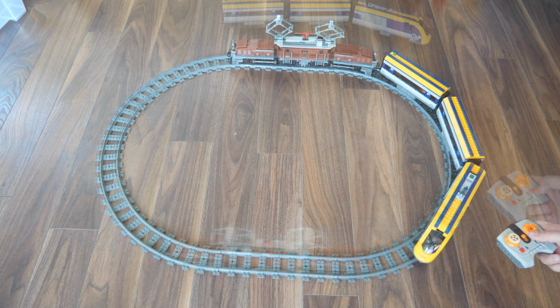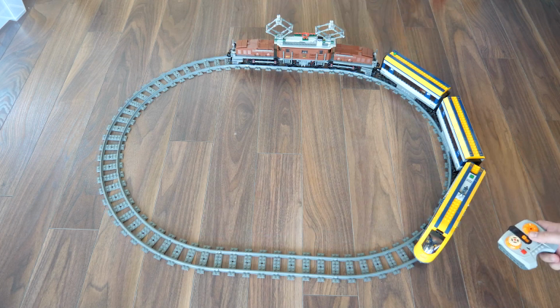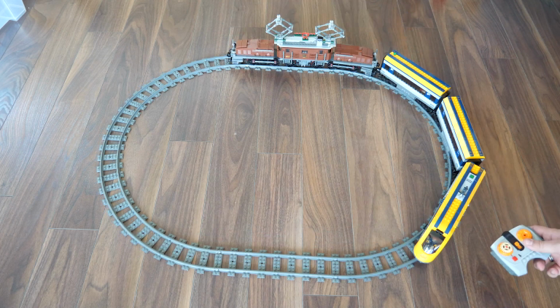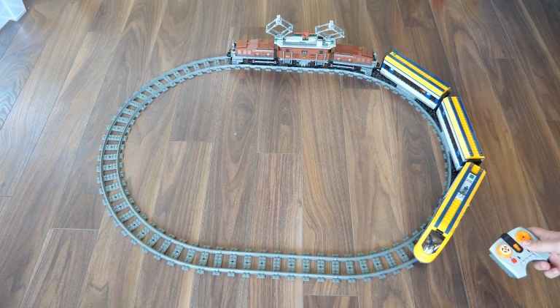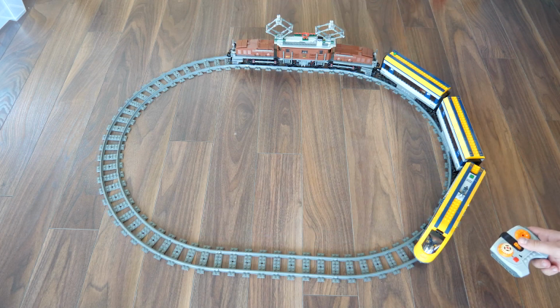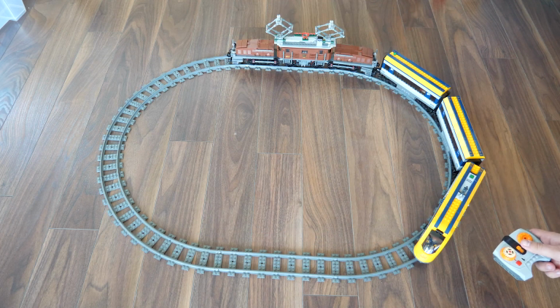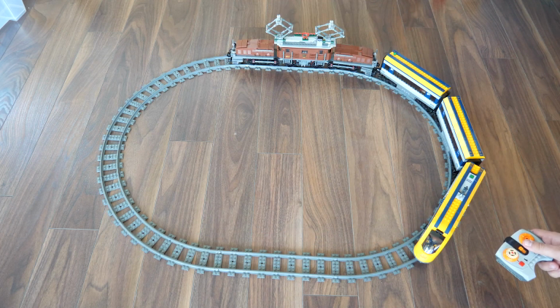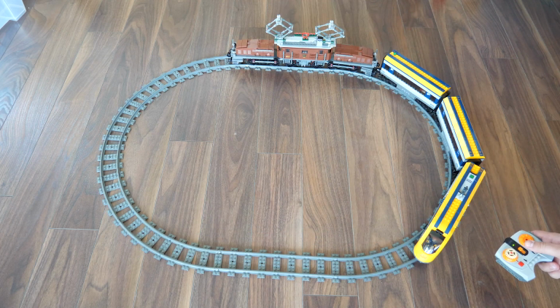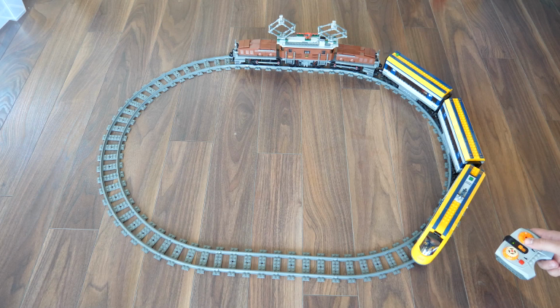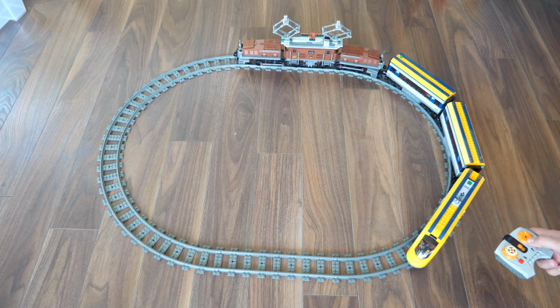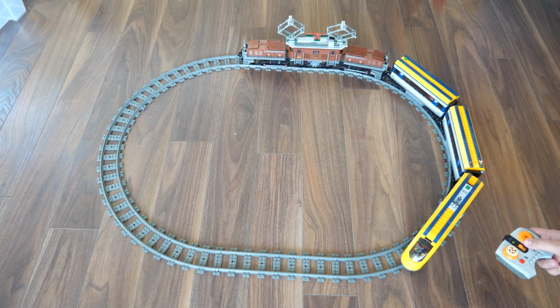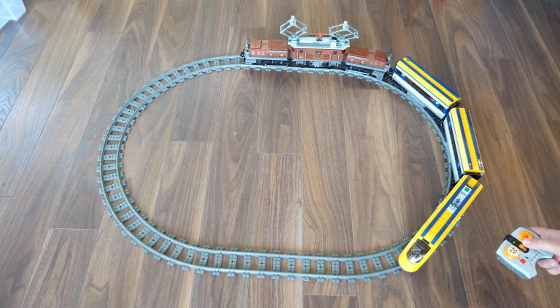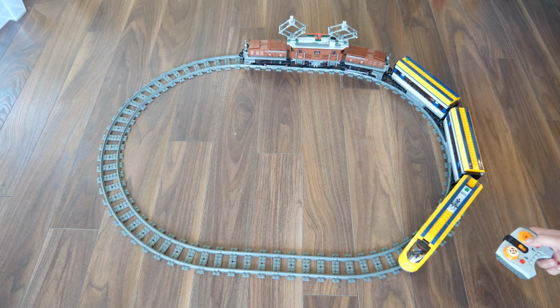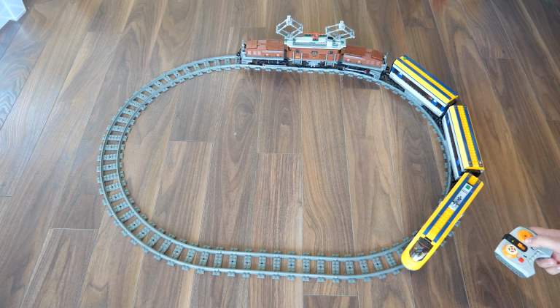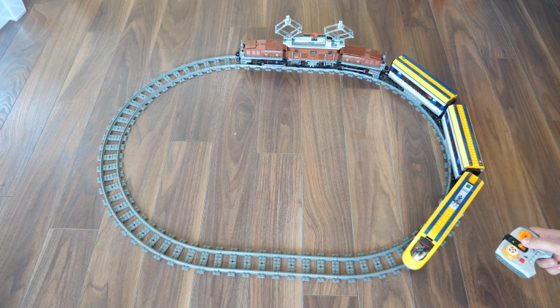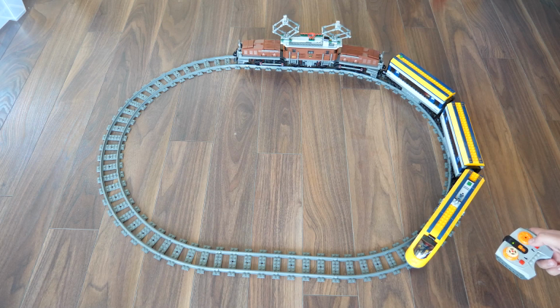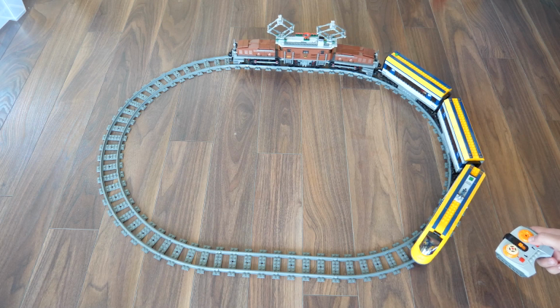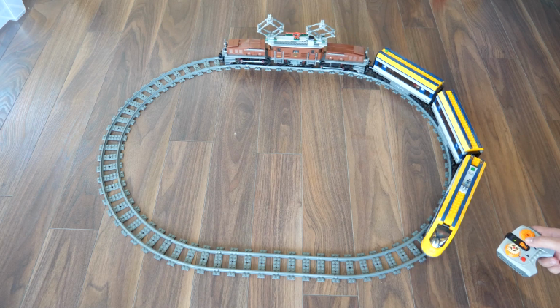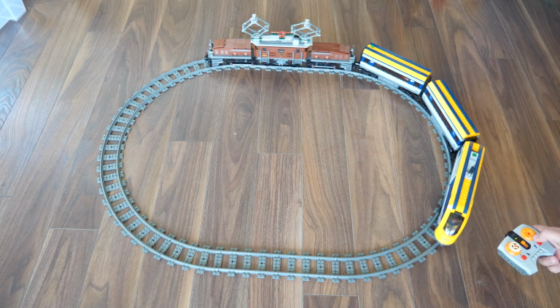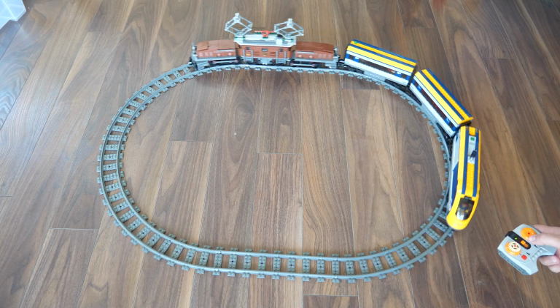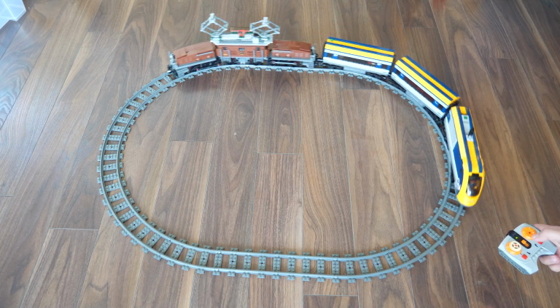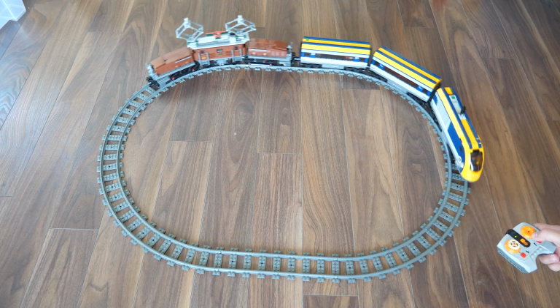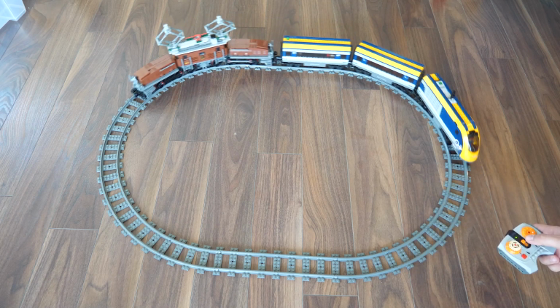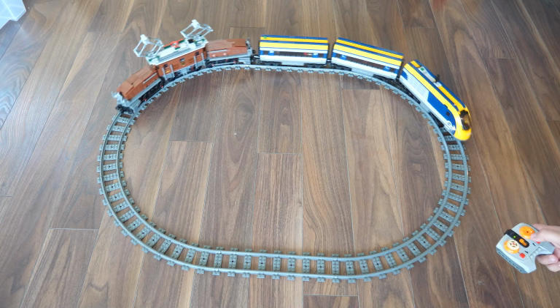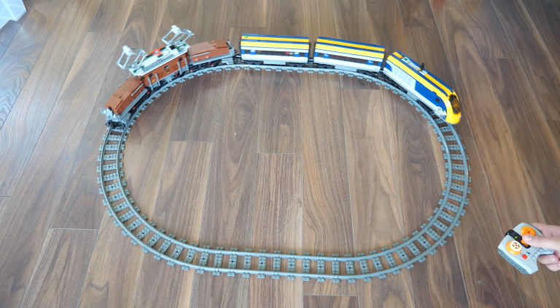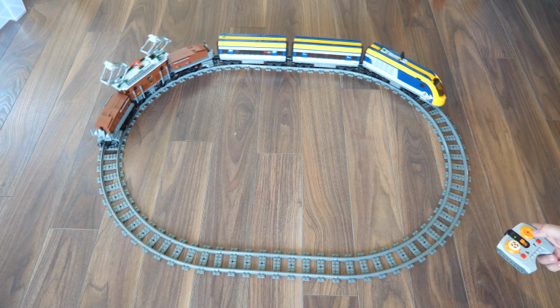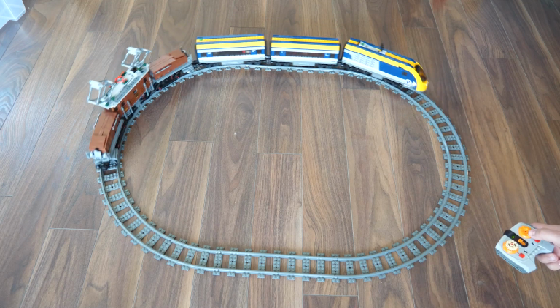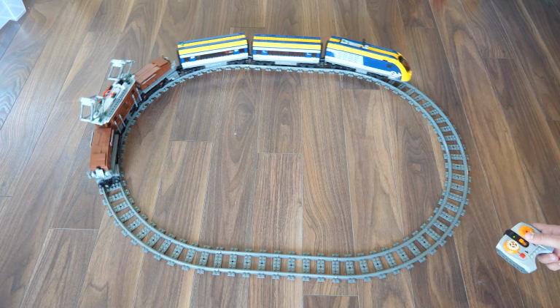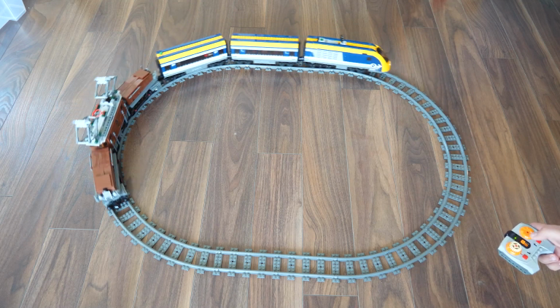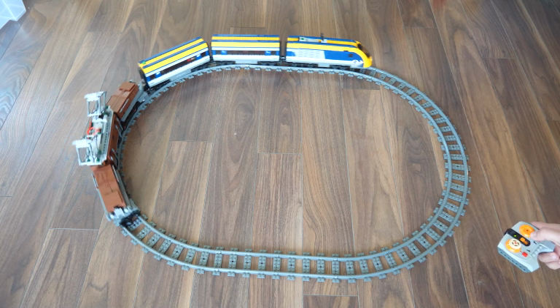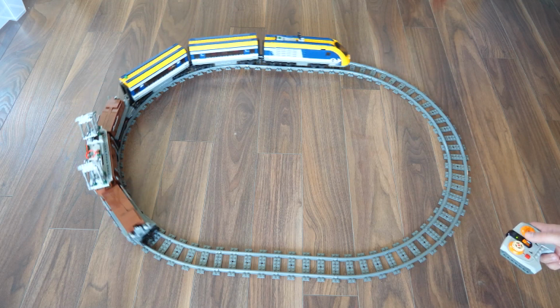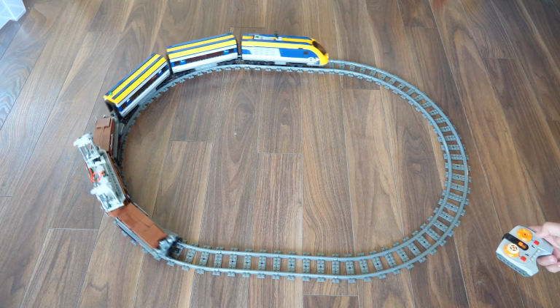I attached my city train to see the power of the large motor — the speed is still pretty decent with the extra load.